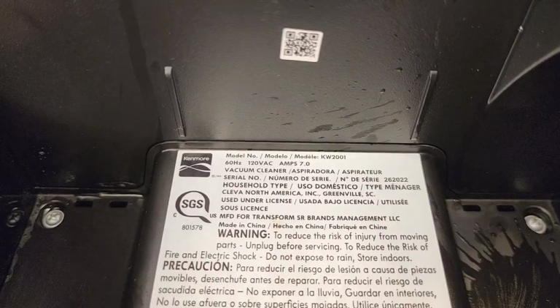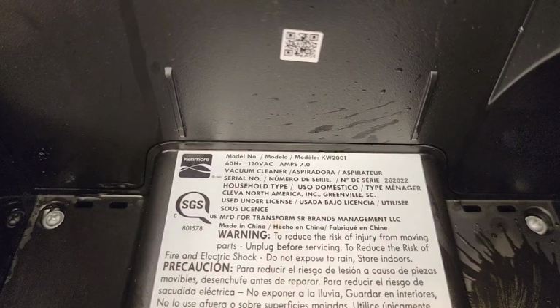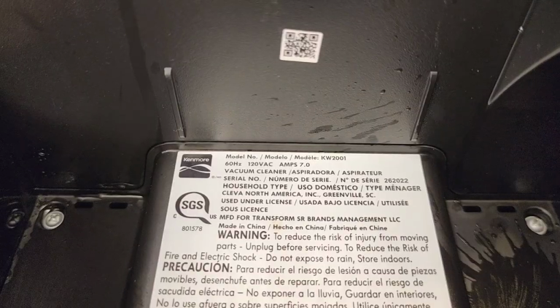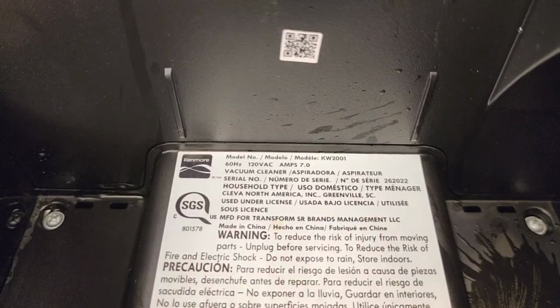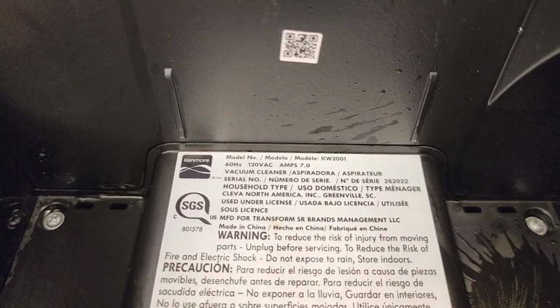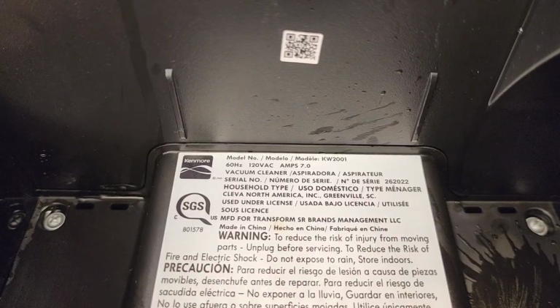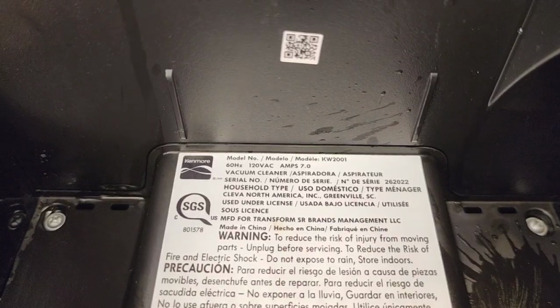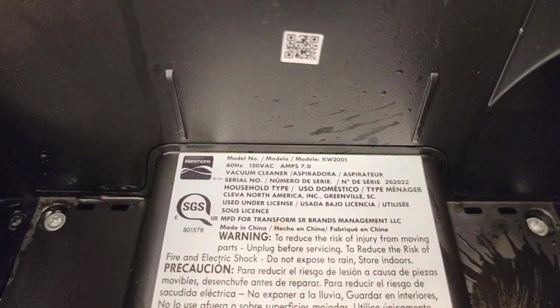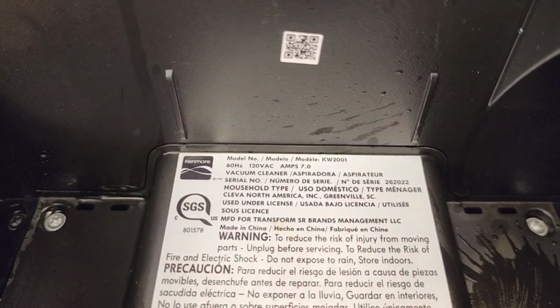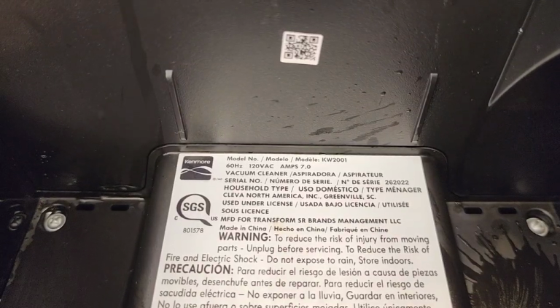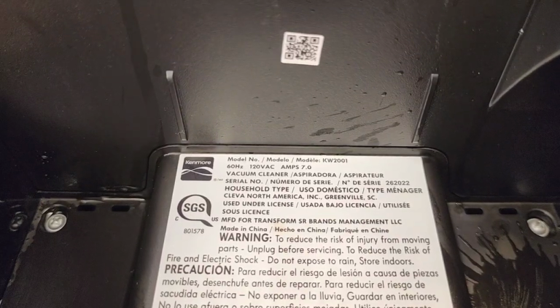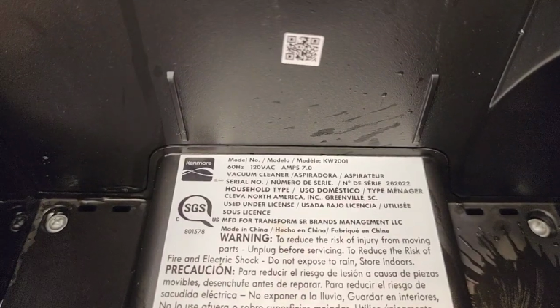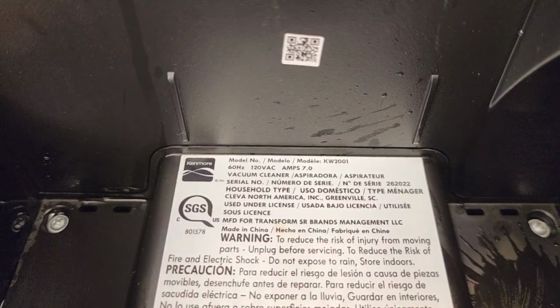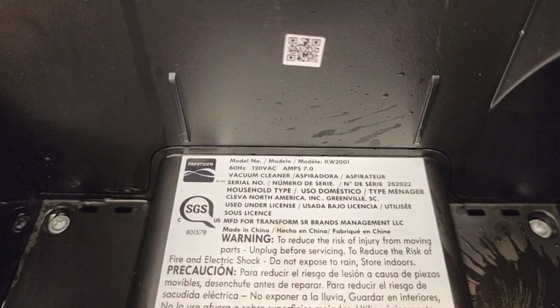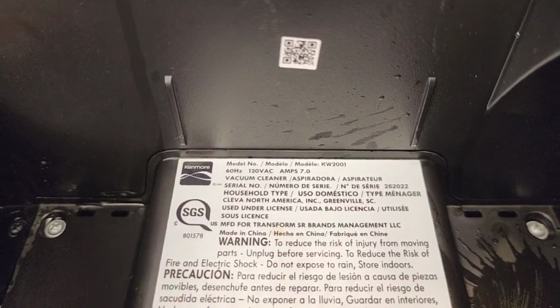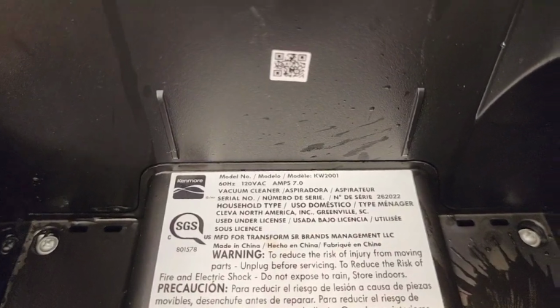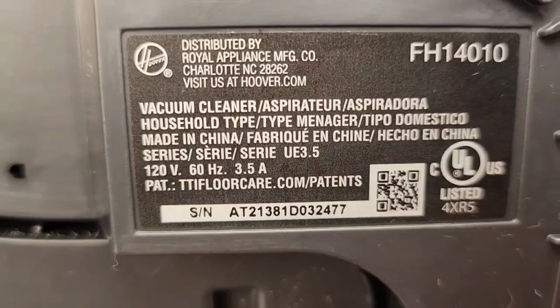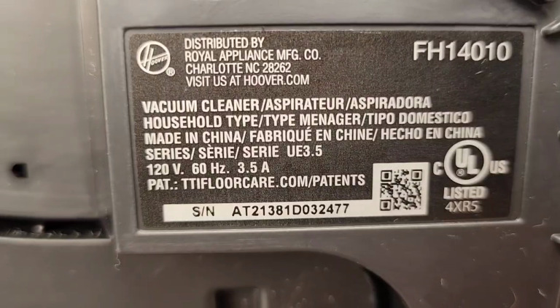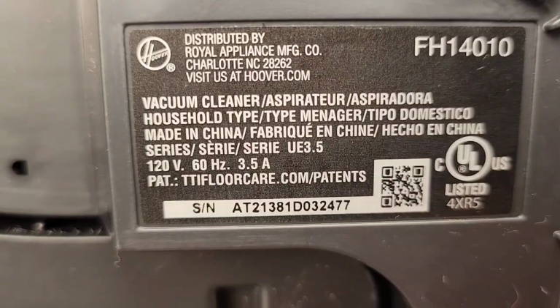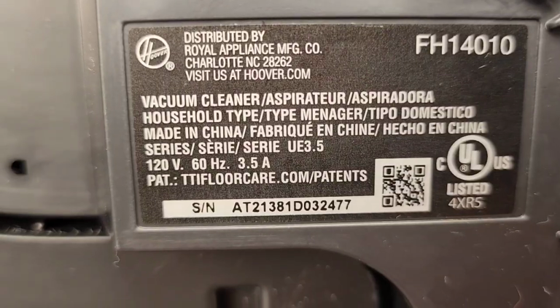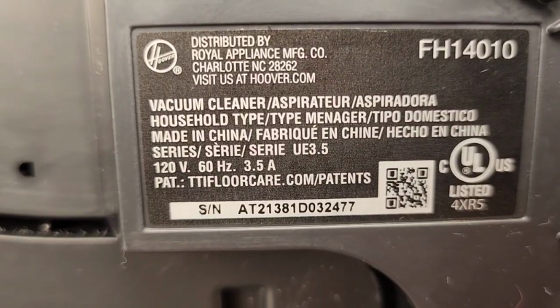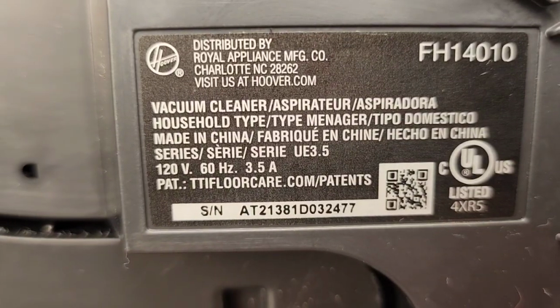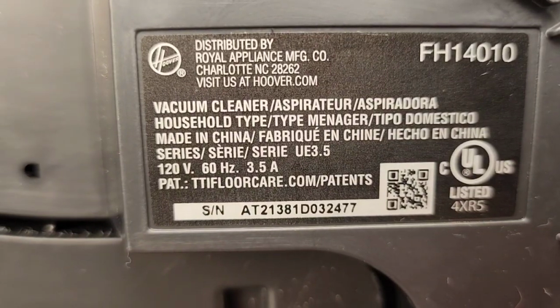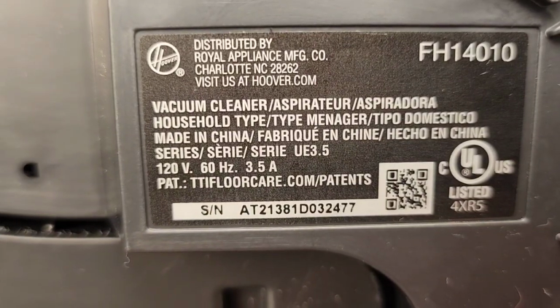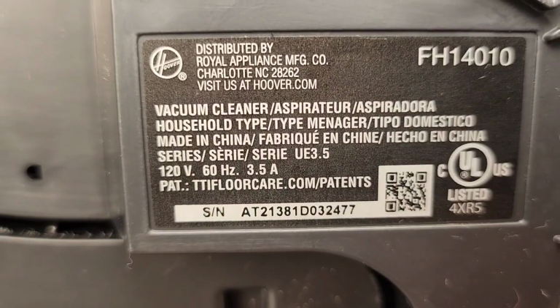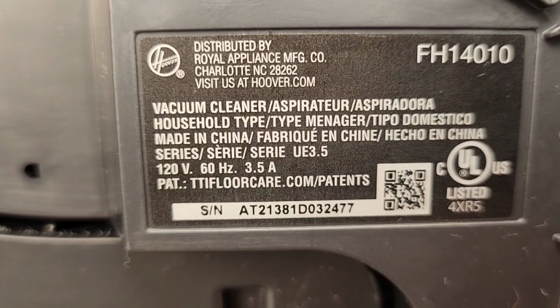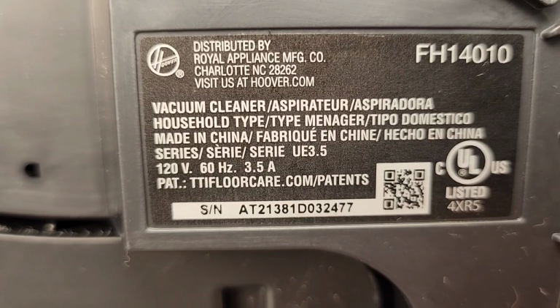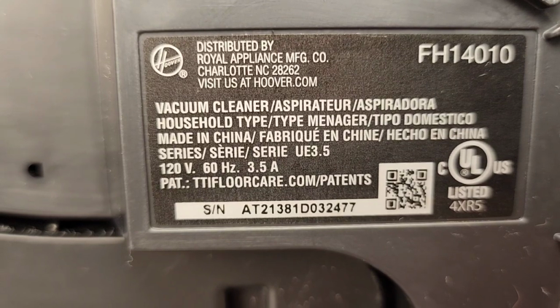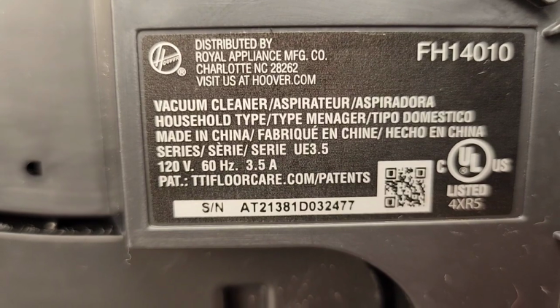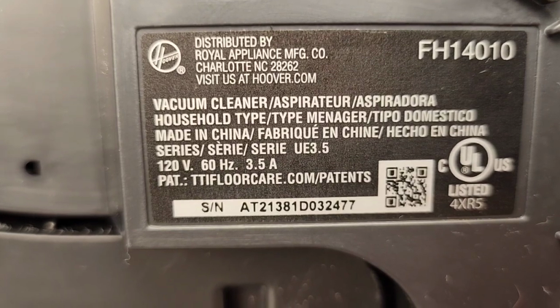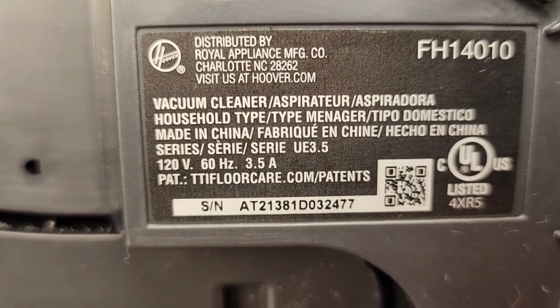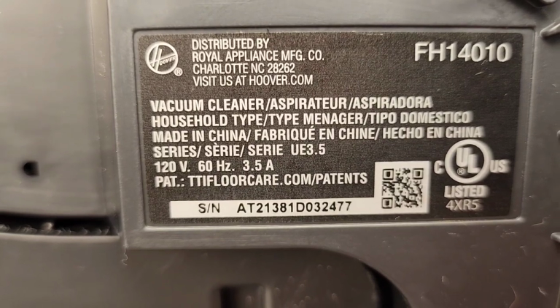The Kenmore is rated at 7 amps, and the Hoover Clean Slate at 3.5 amps.